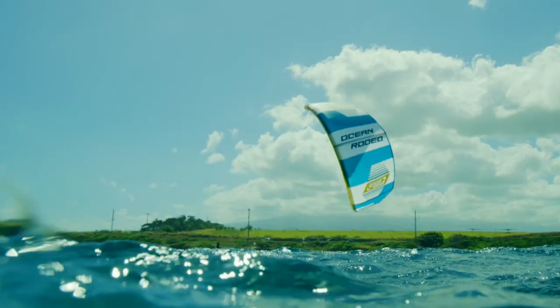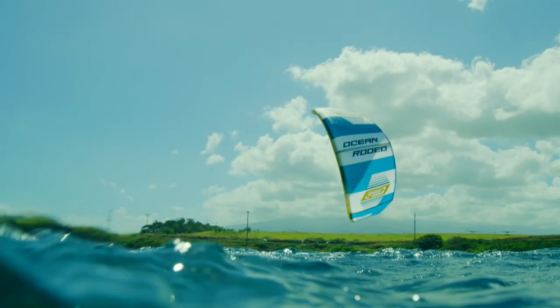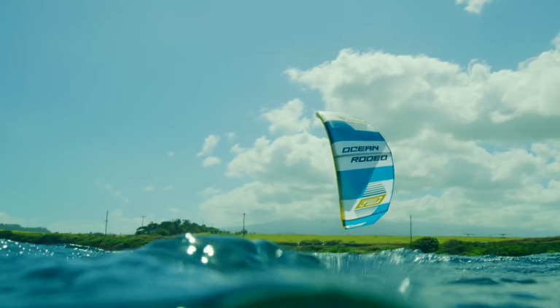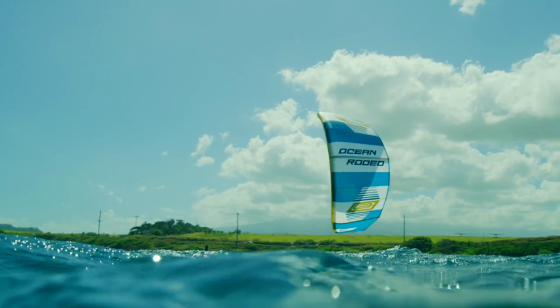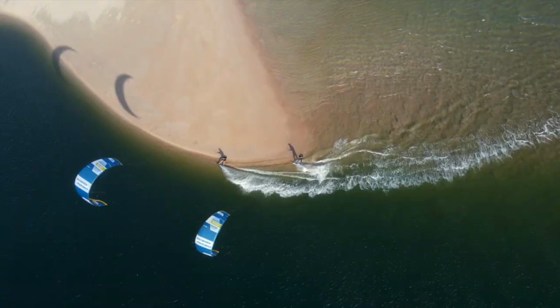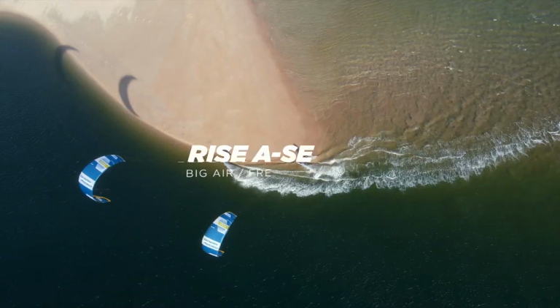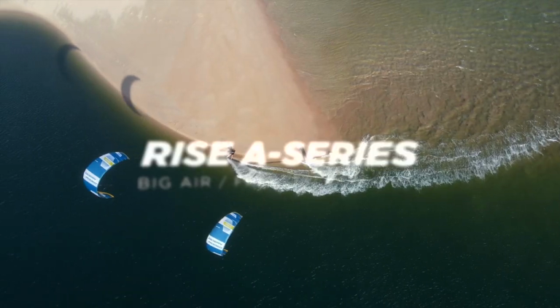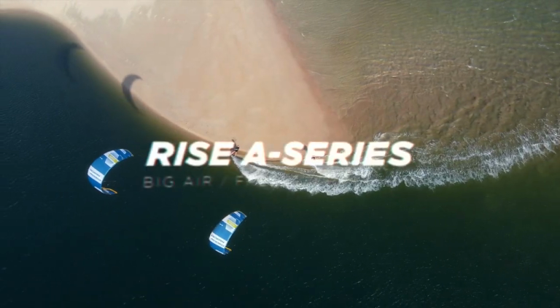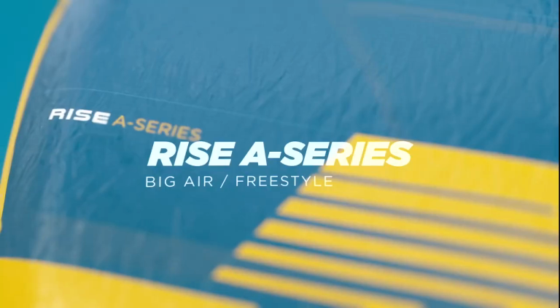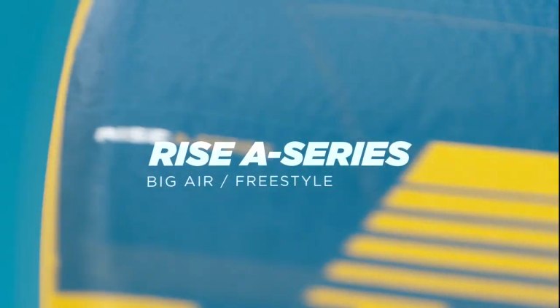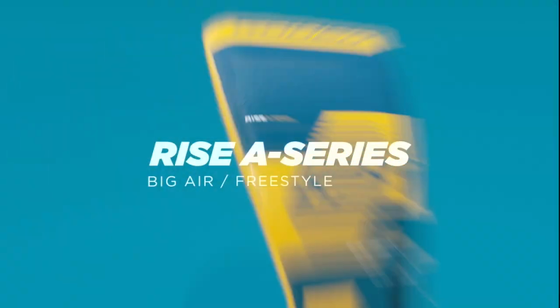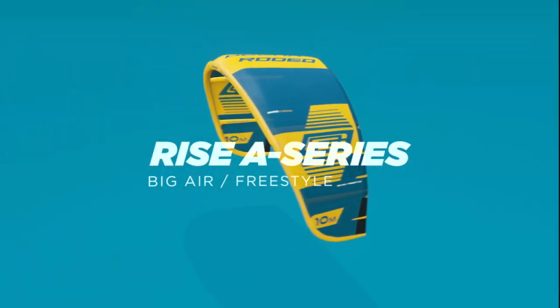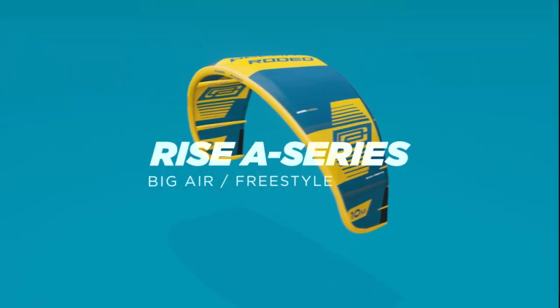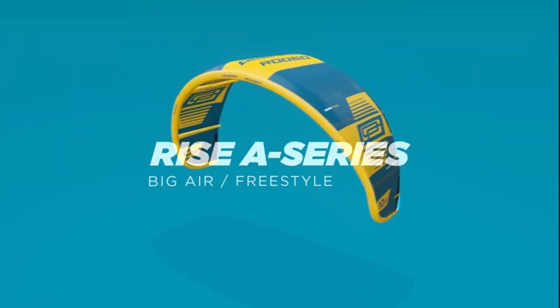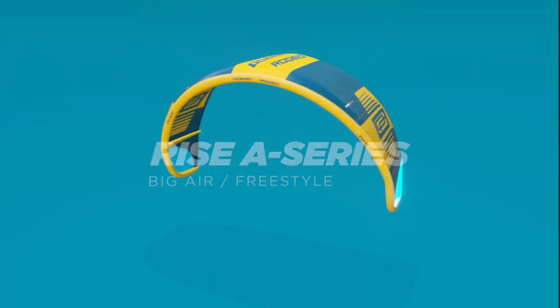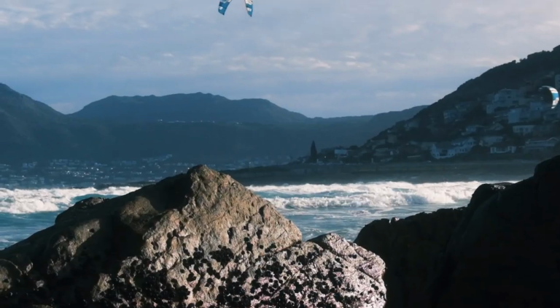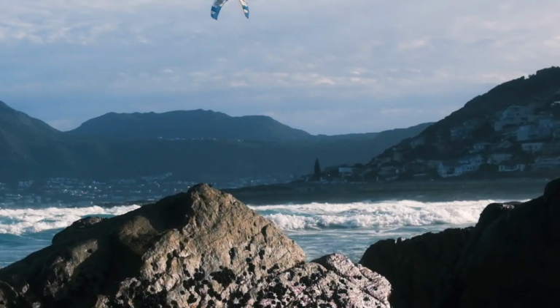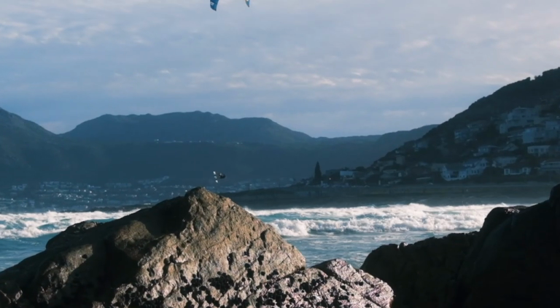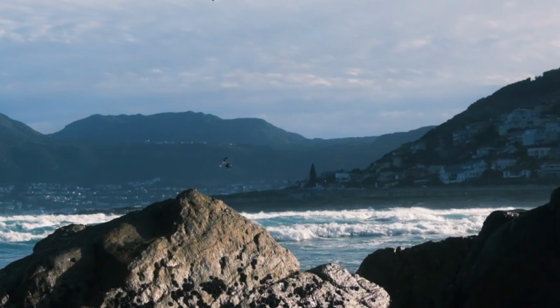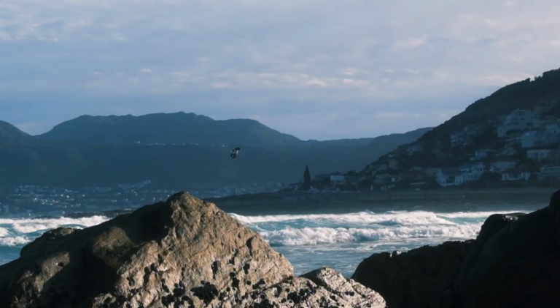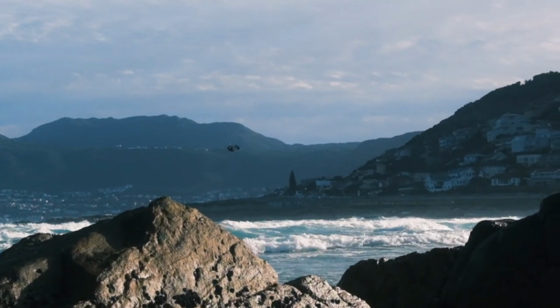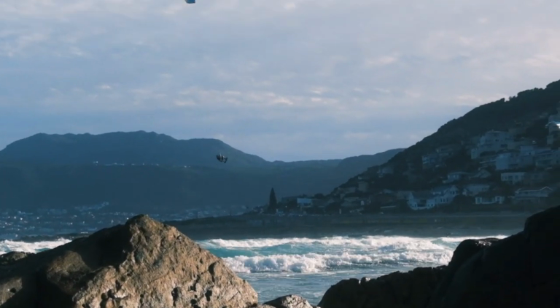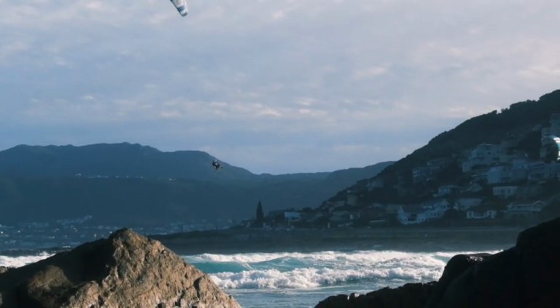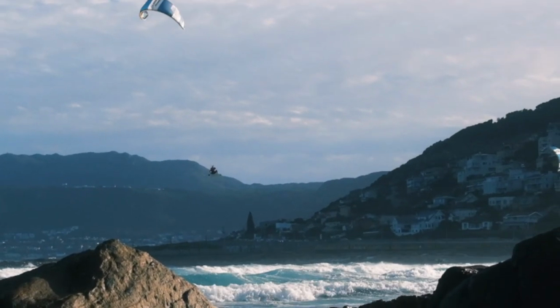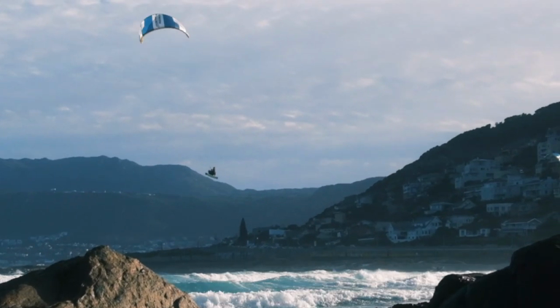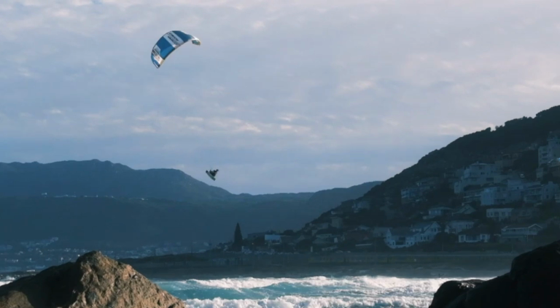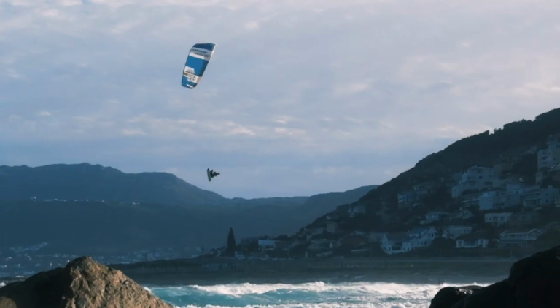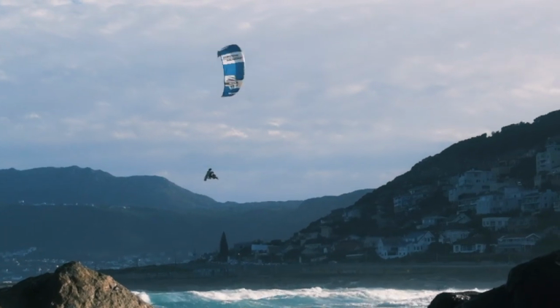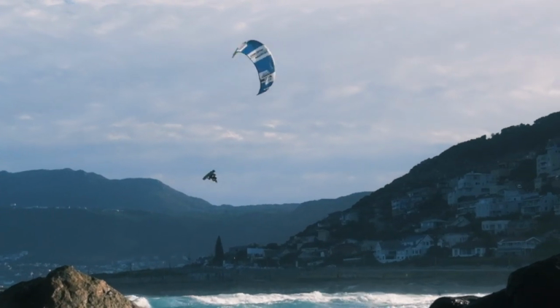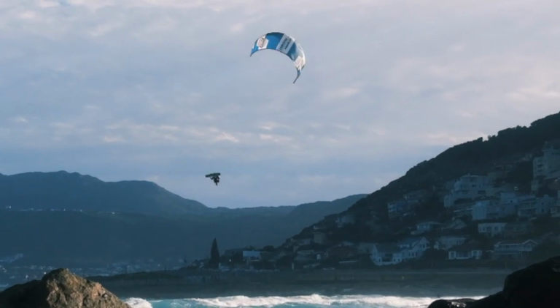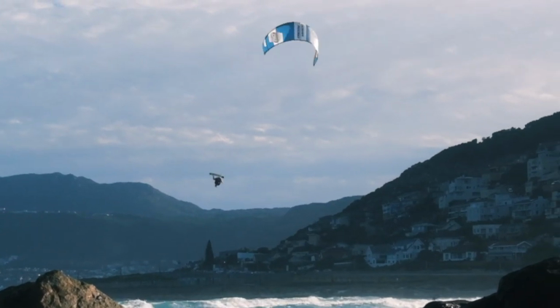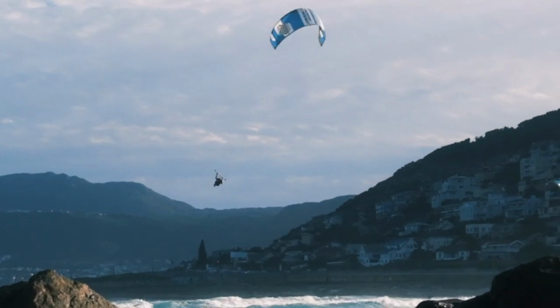Our latest release, the Rise, has recently been dominating the skies, delivering a new standard in big air performance.